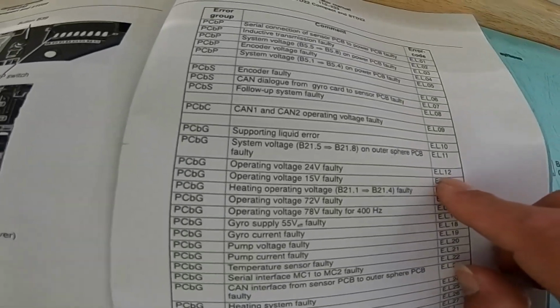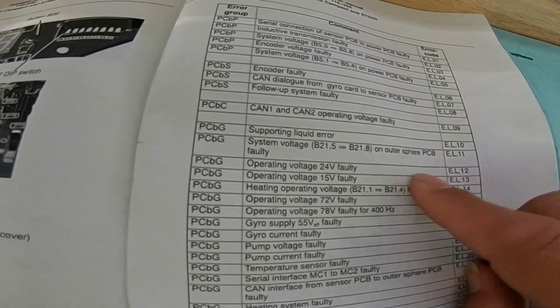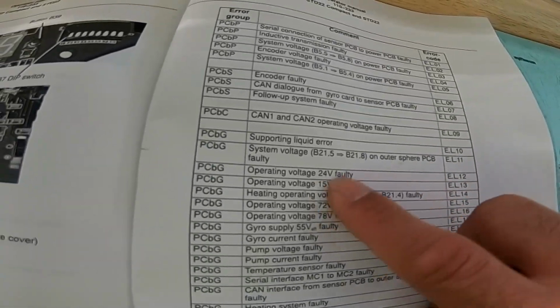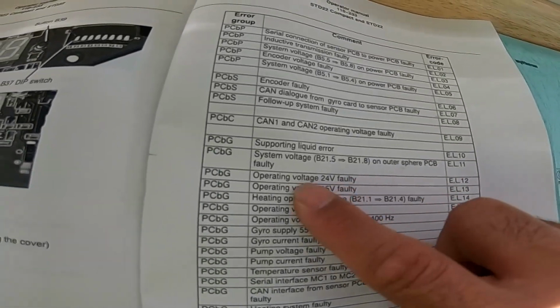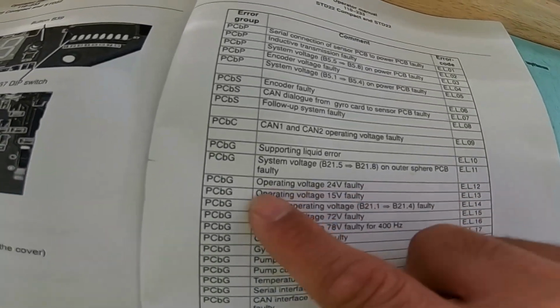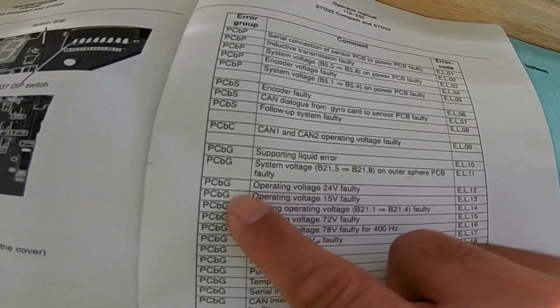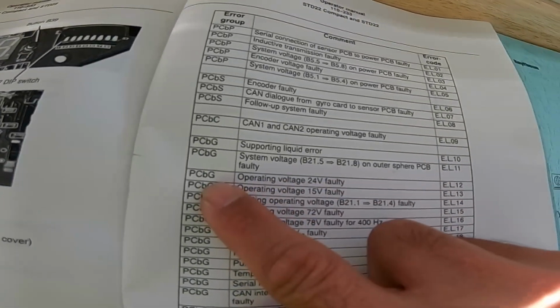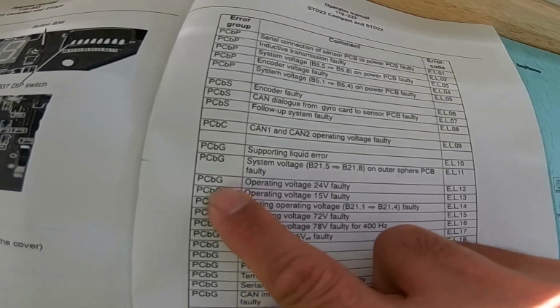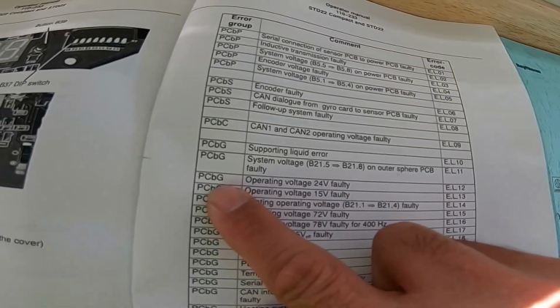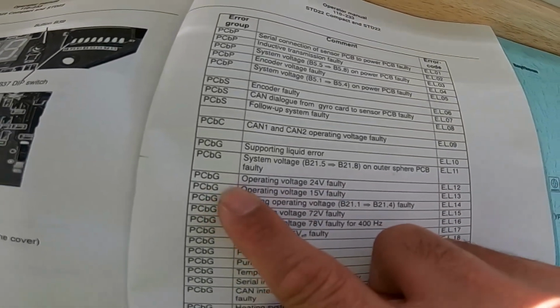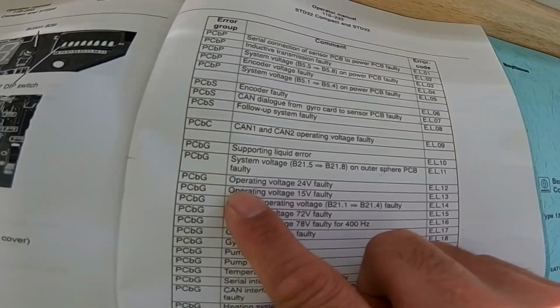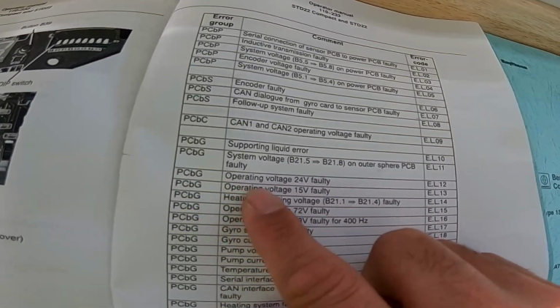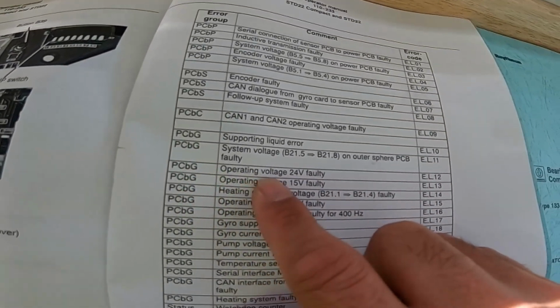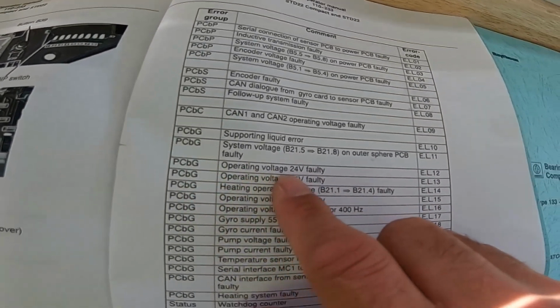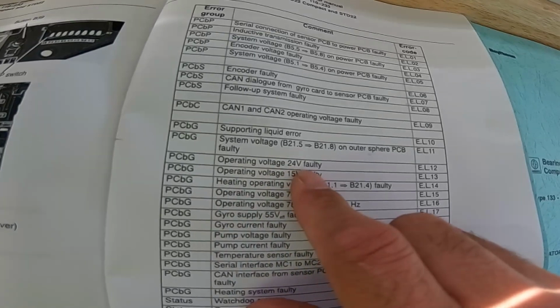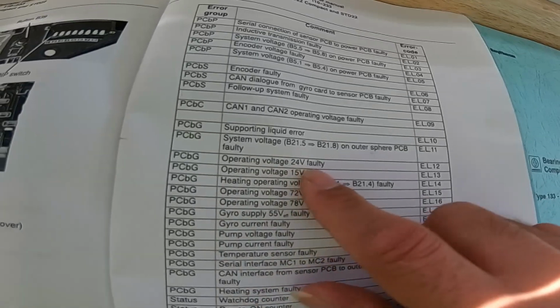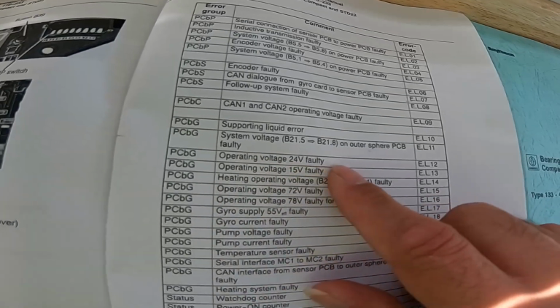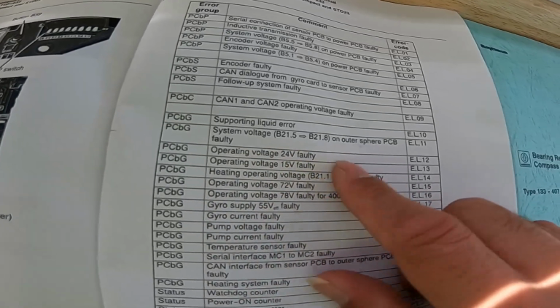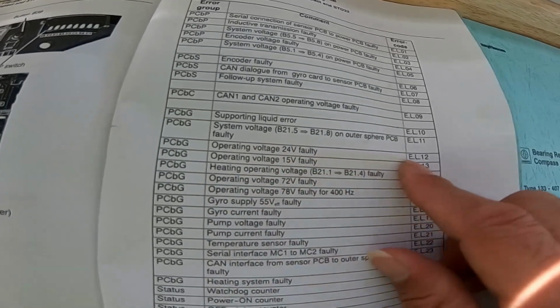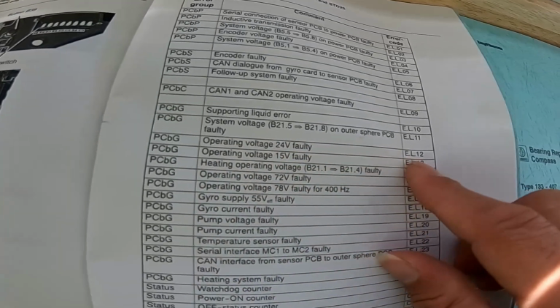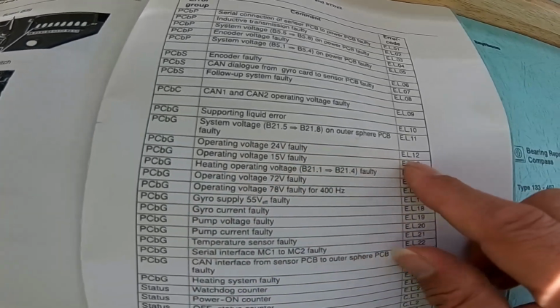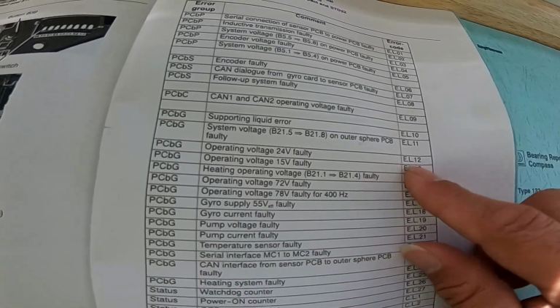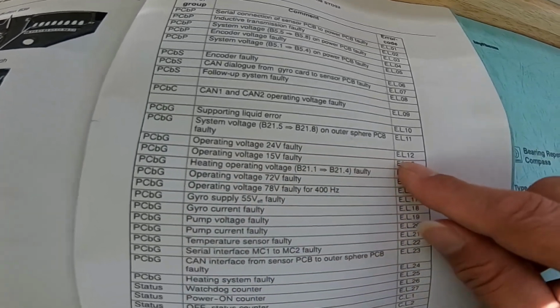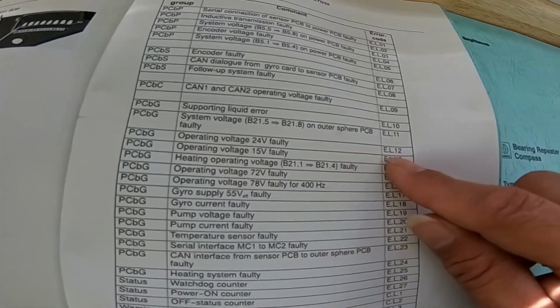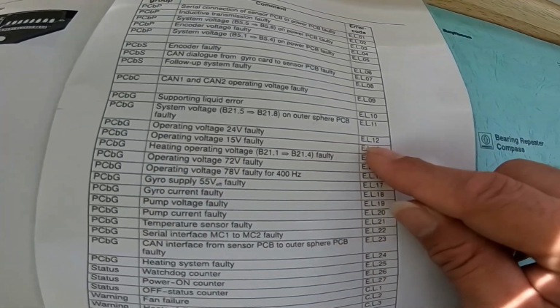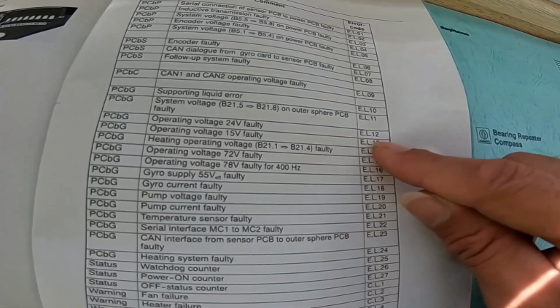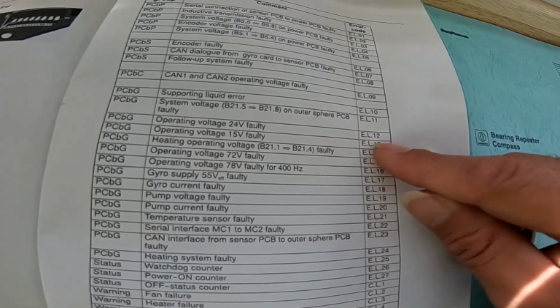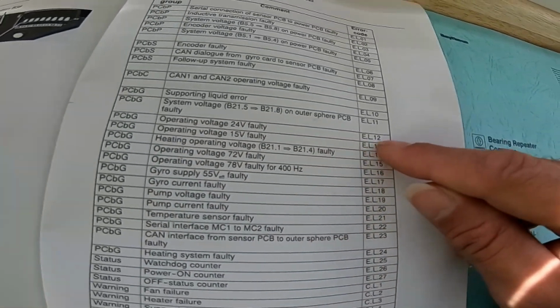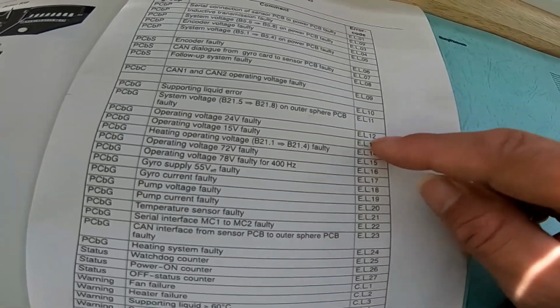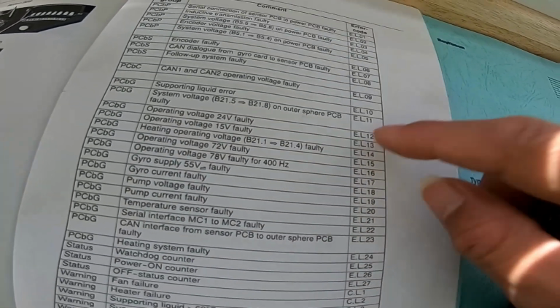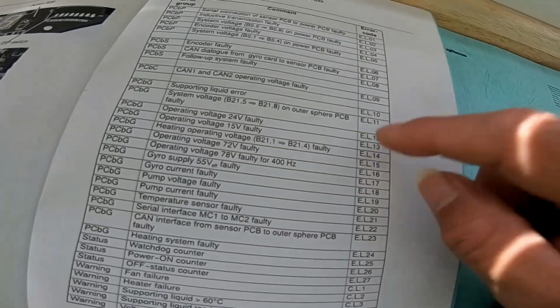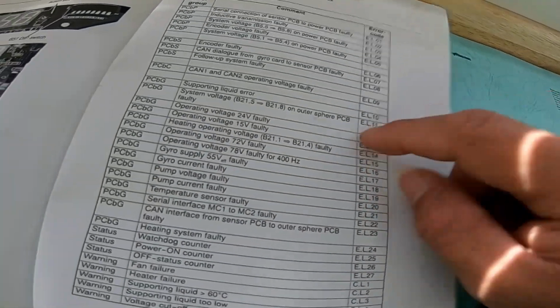Here we have PCVG operating voltage: 24 volts. So we need to check this one.